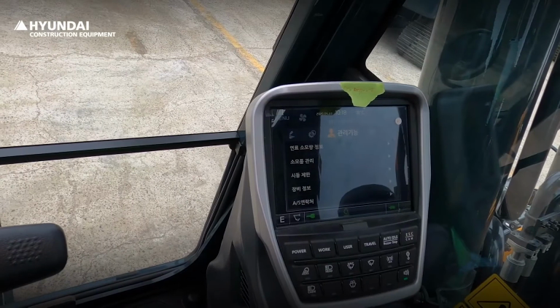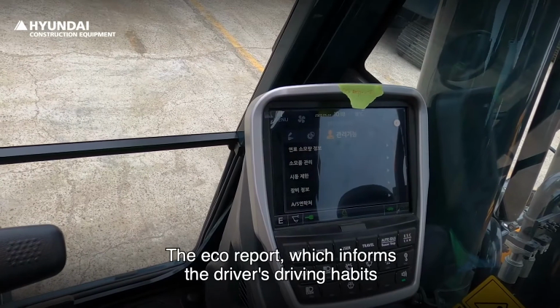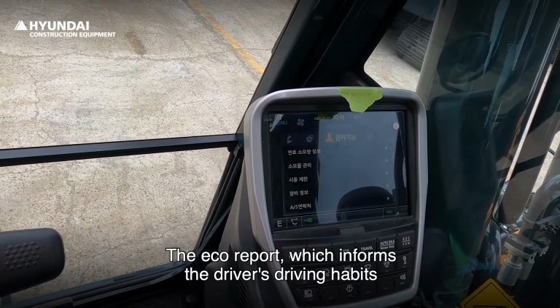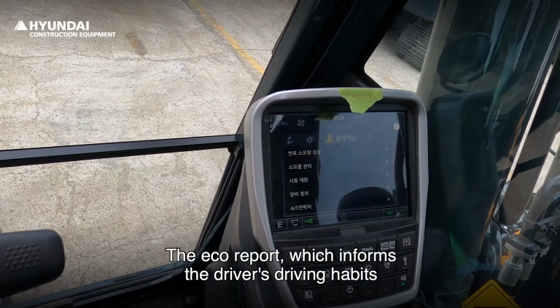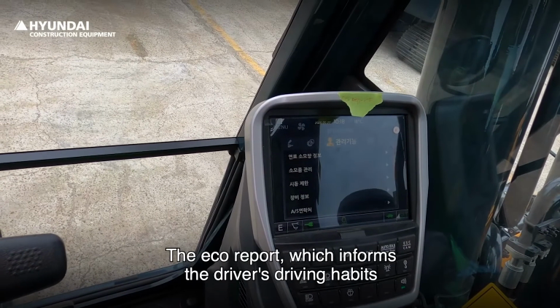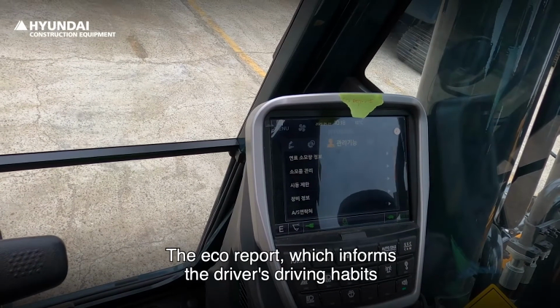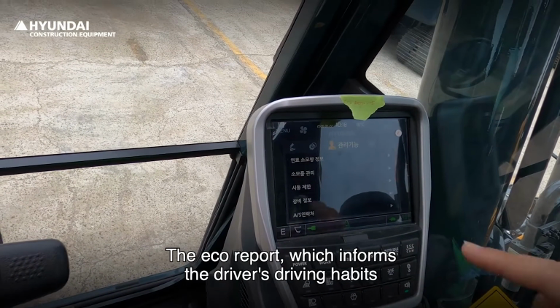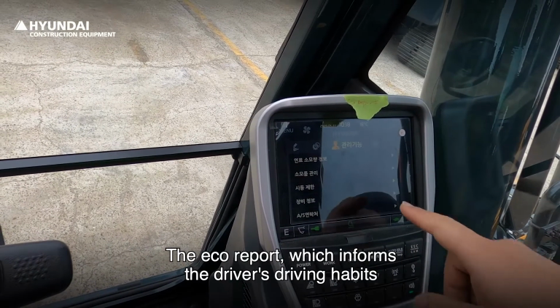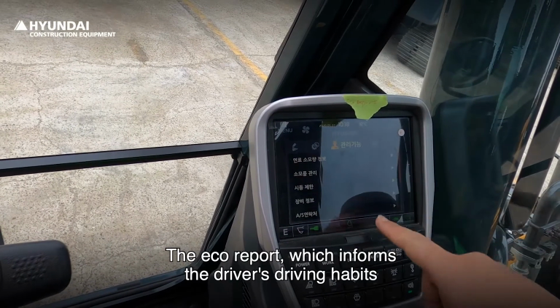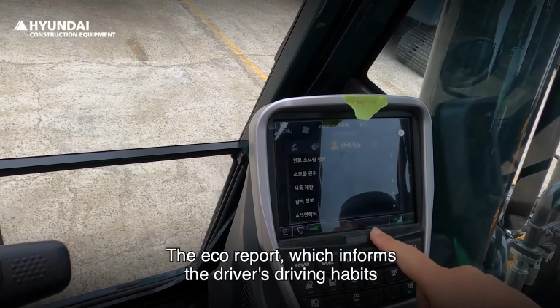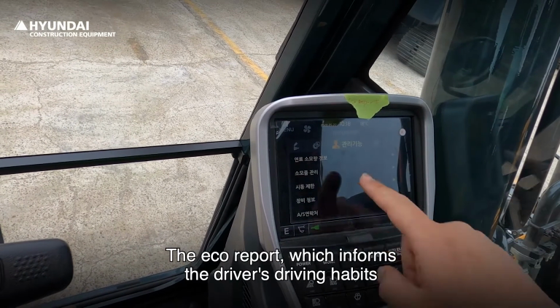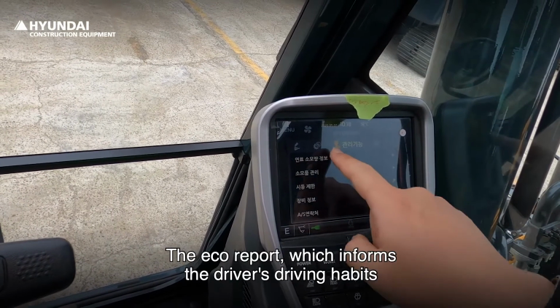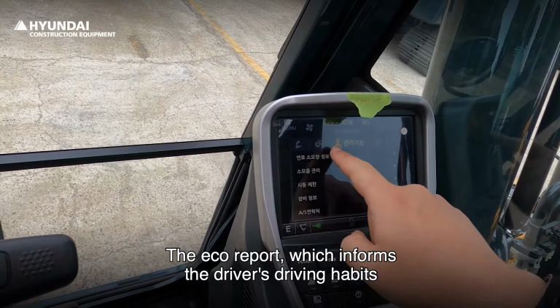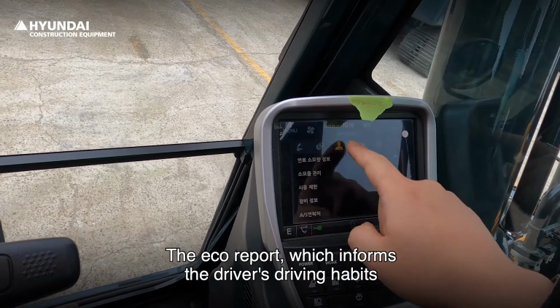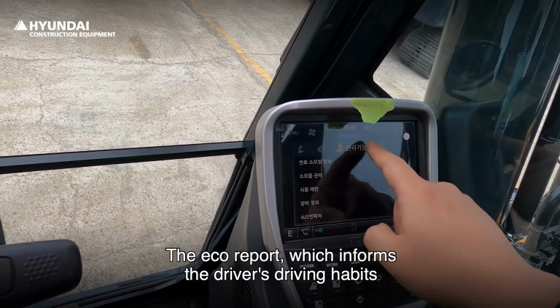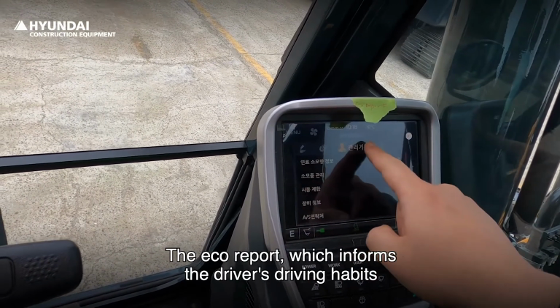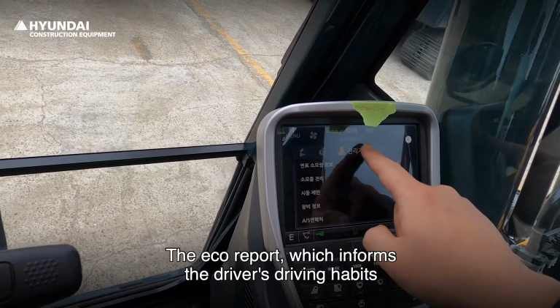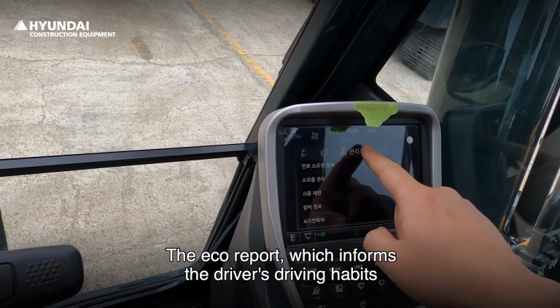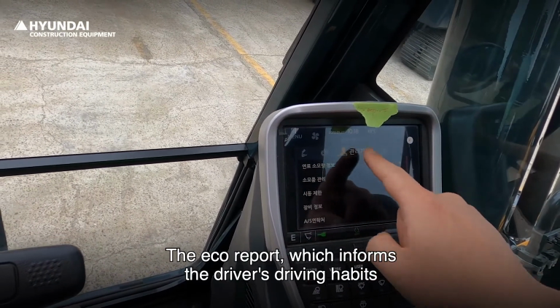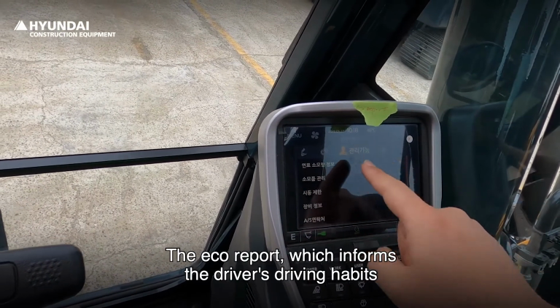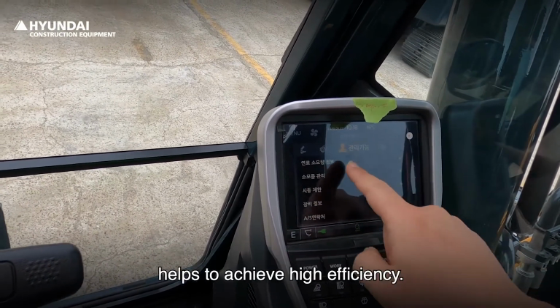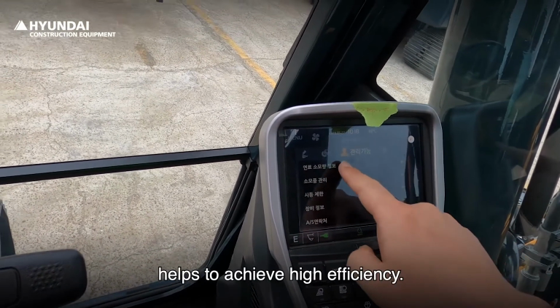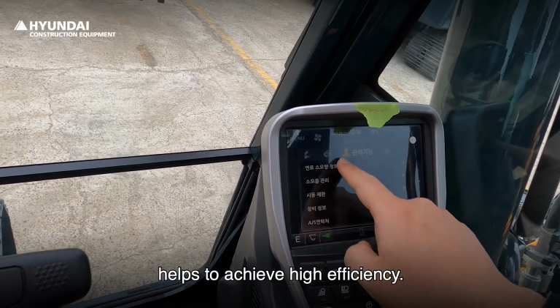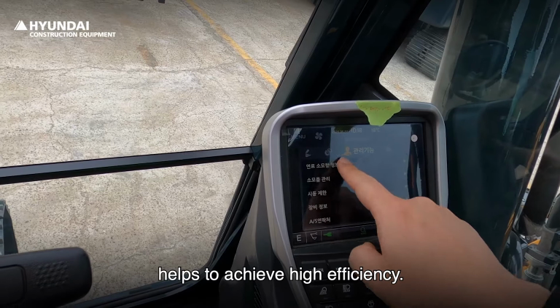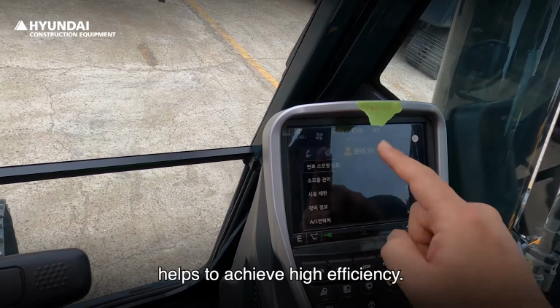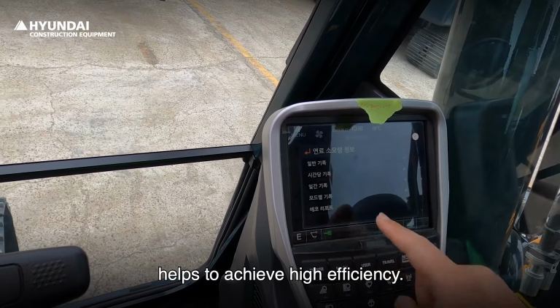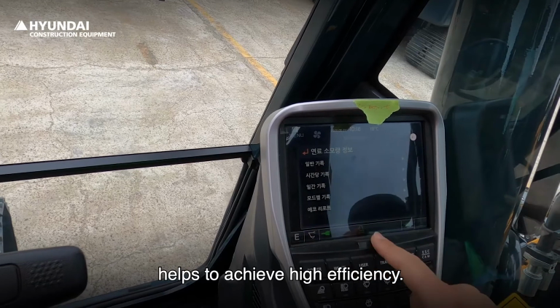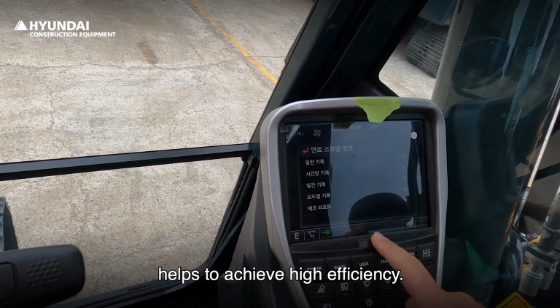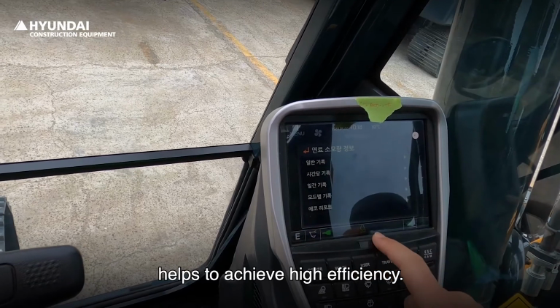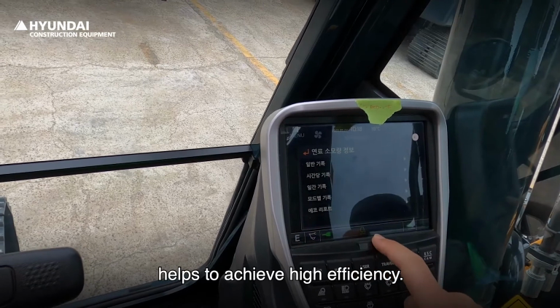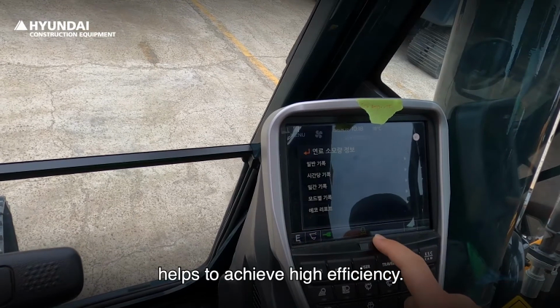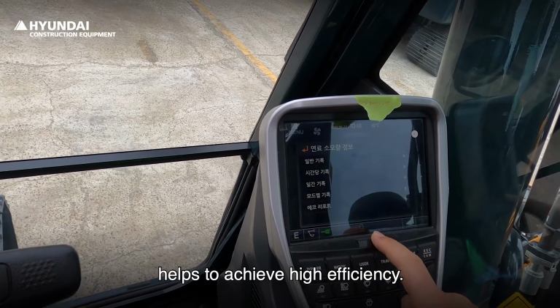The ECO report, which informs the driver's driving habits, helps to achieve high efficiency.